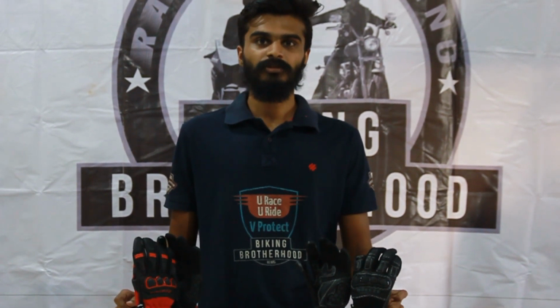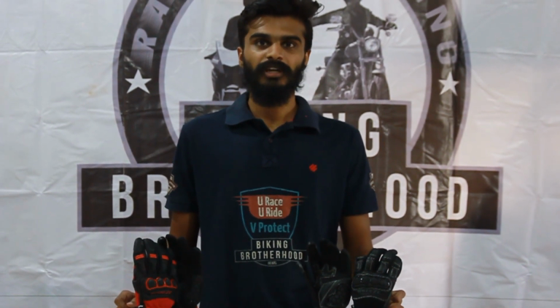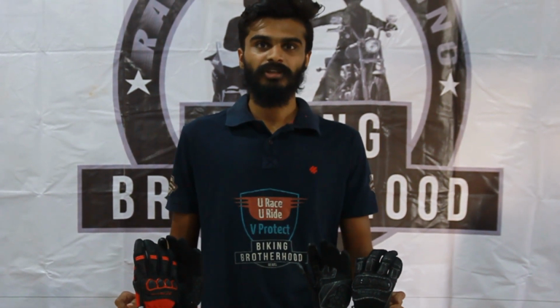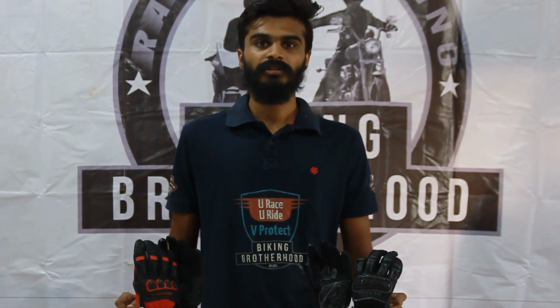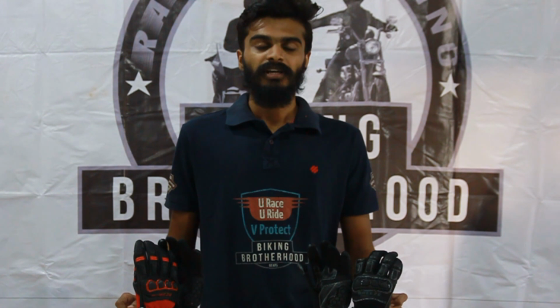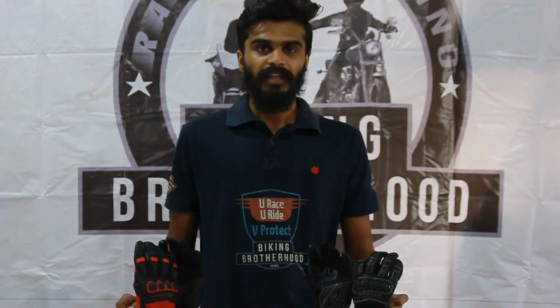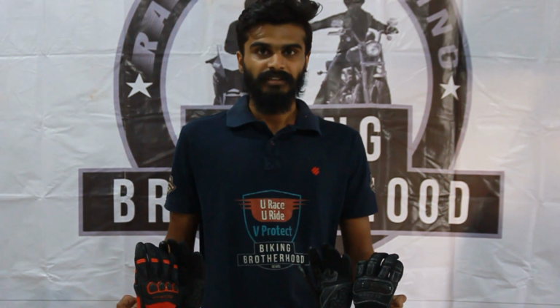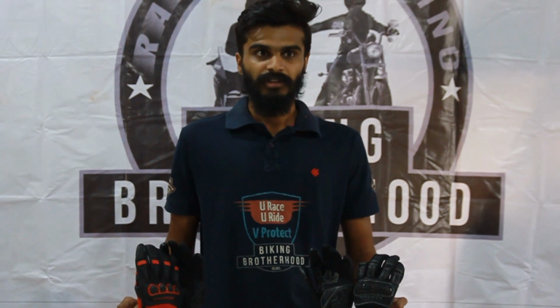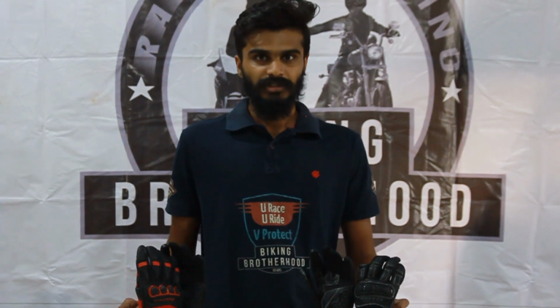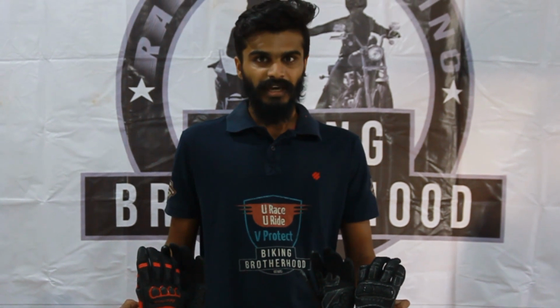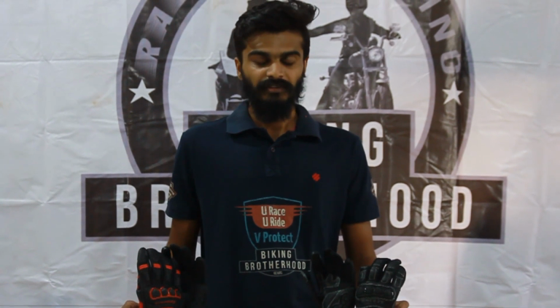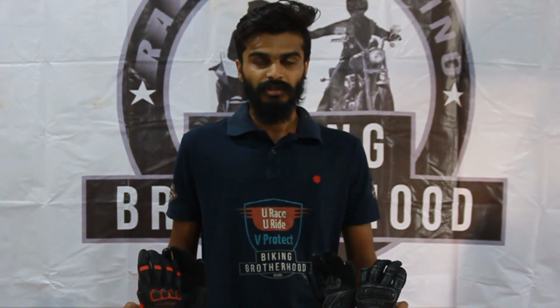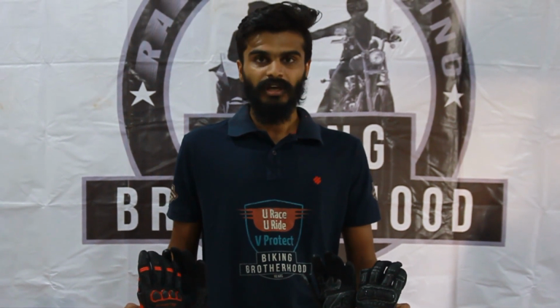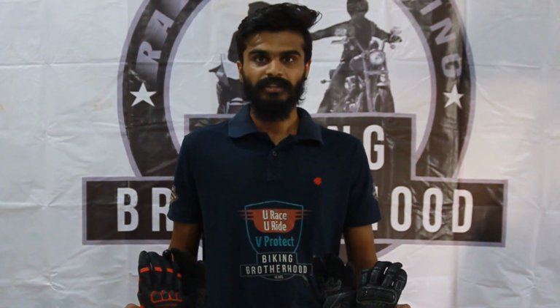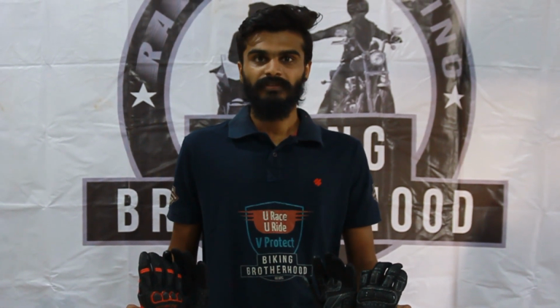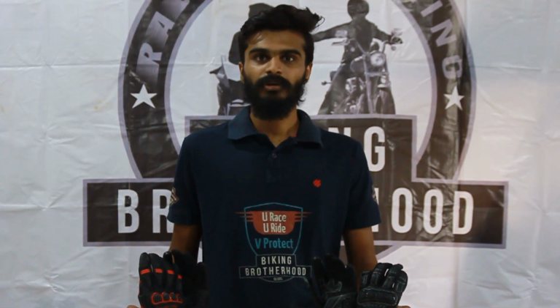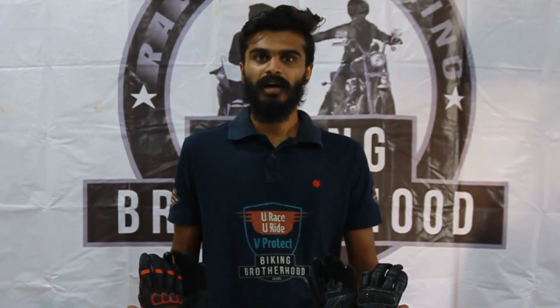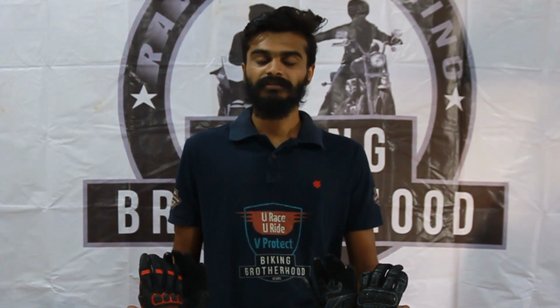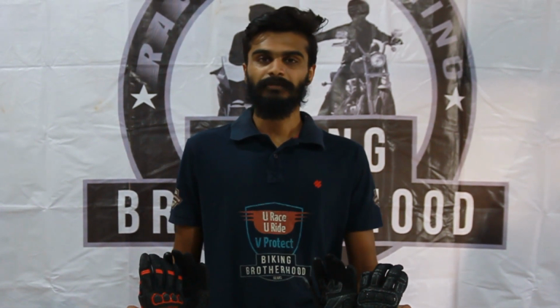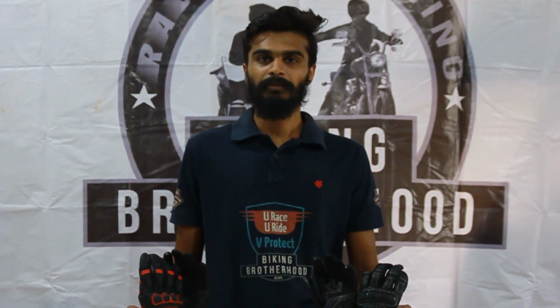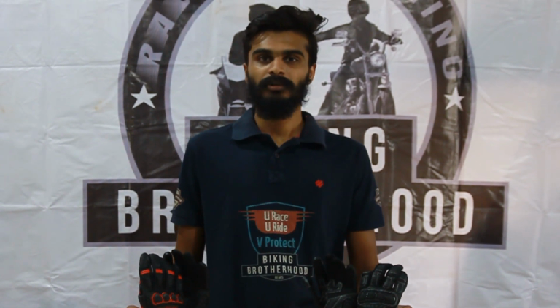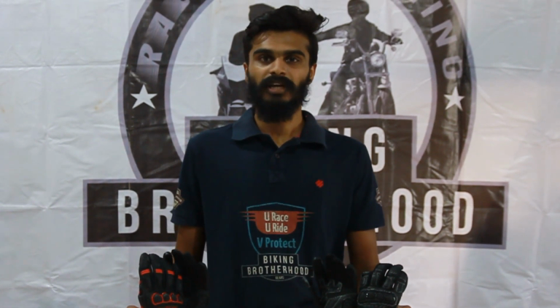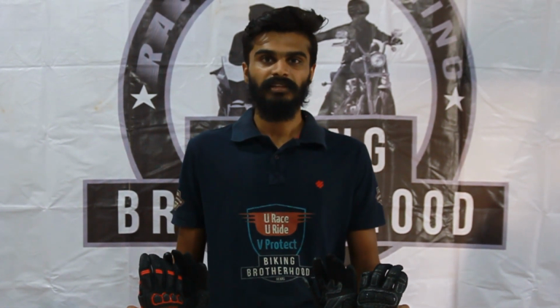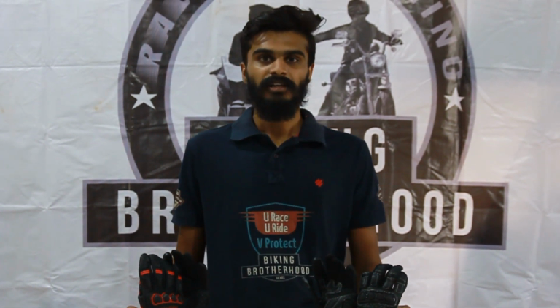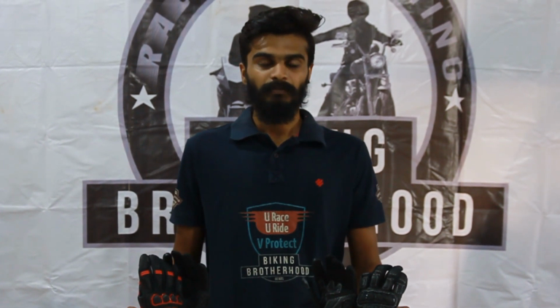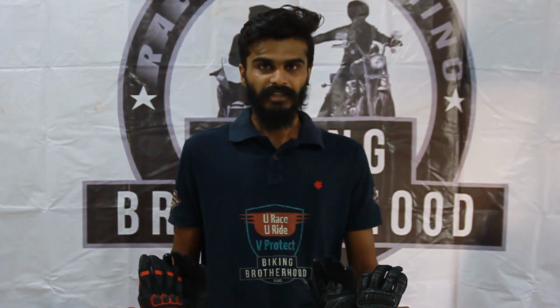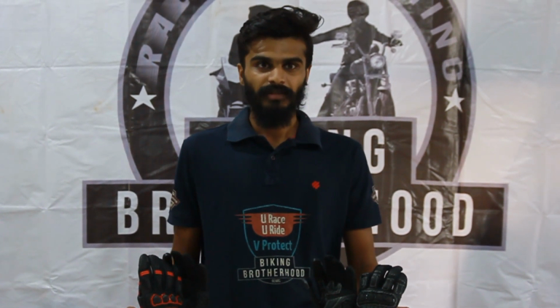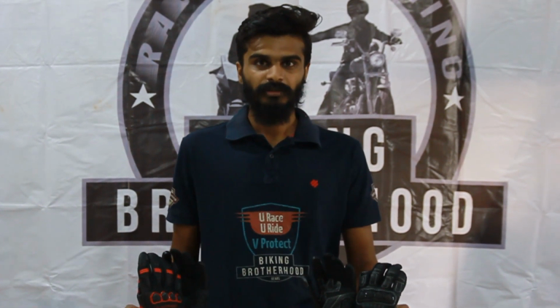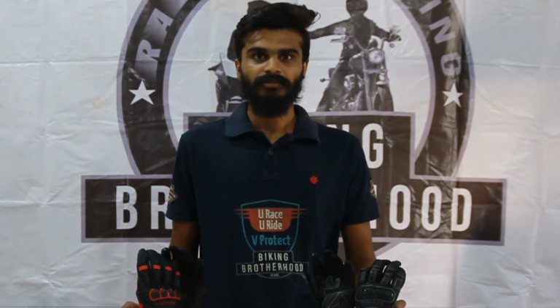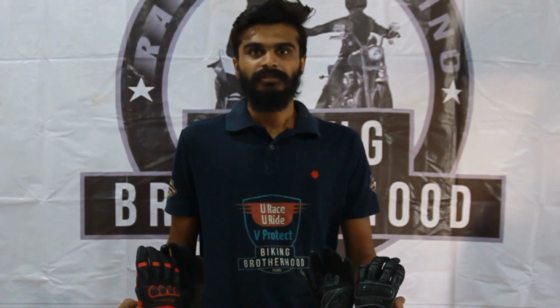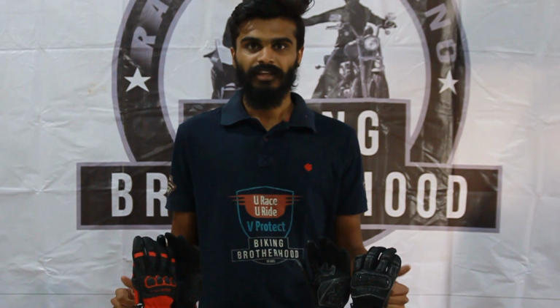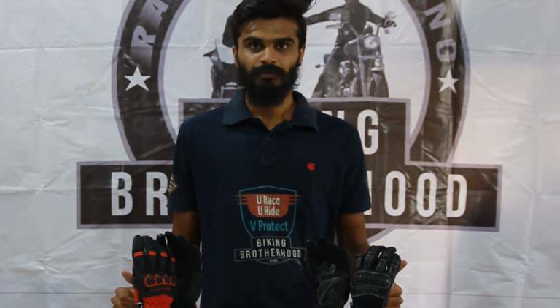That's all for today. Thank you for watching the video. Please do make sure to like the video, share the video, comment, and subscribe to the channel Viking Brotherhood. Thank you.